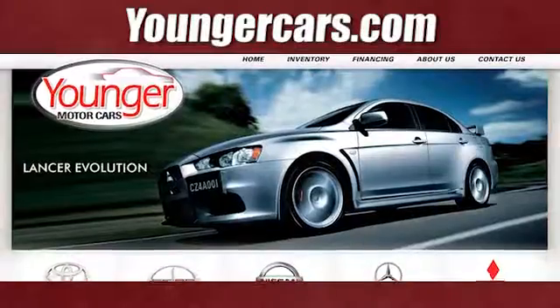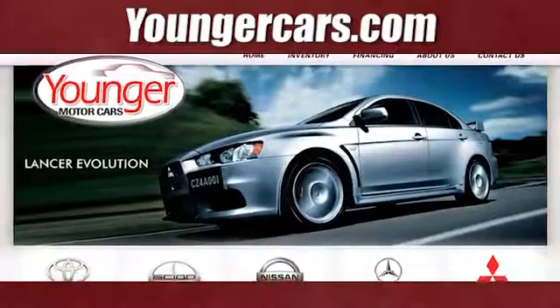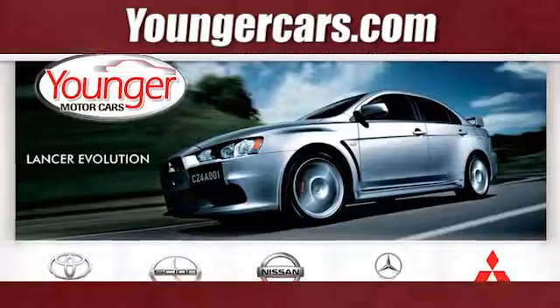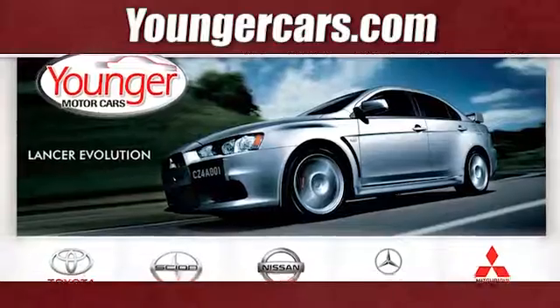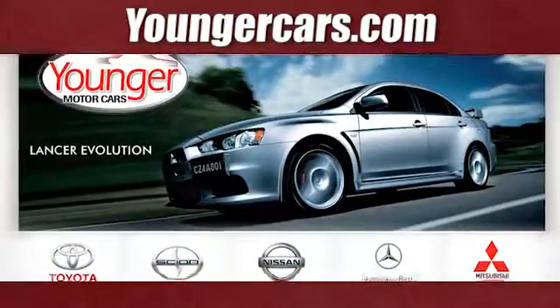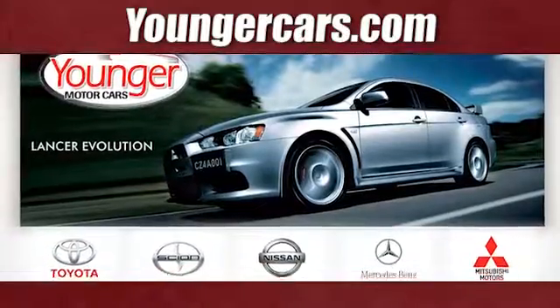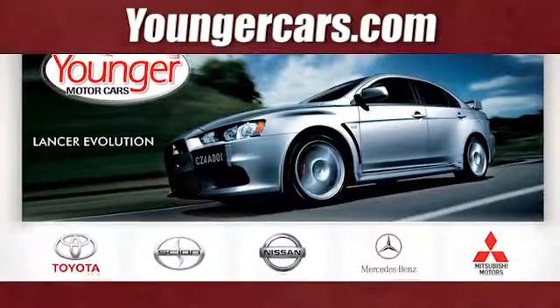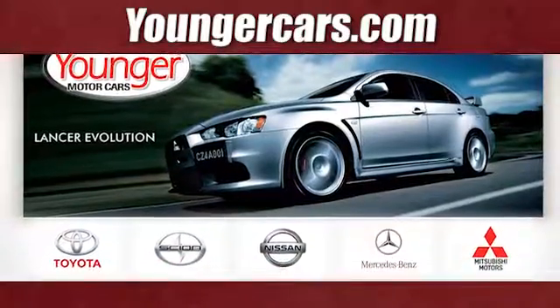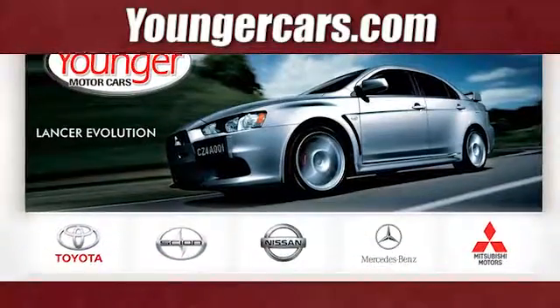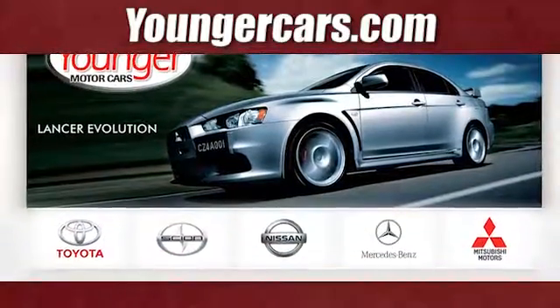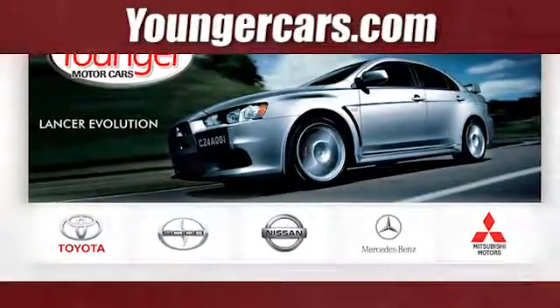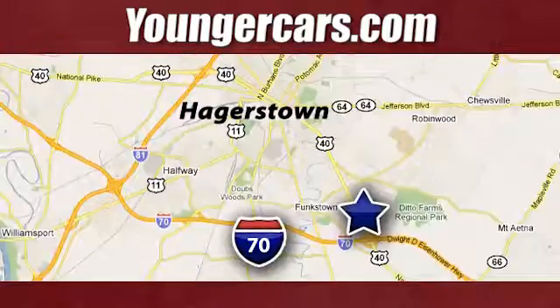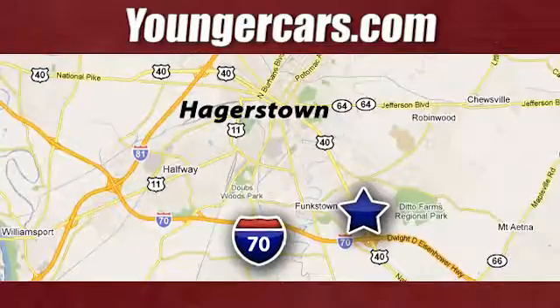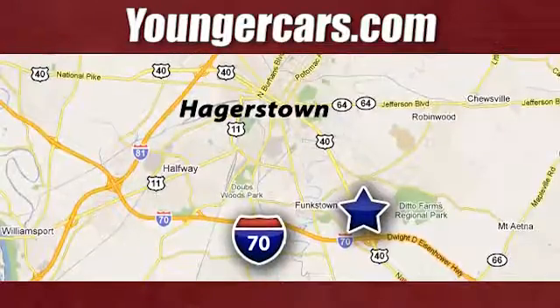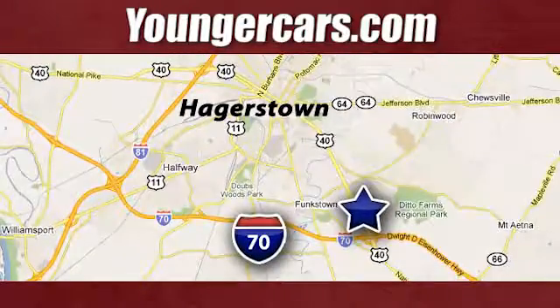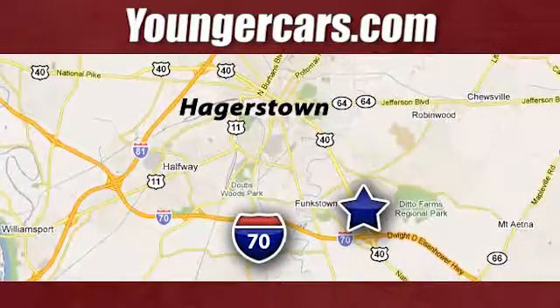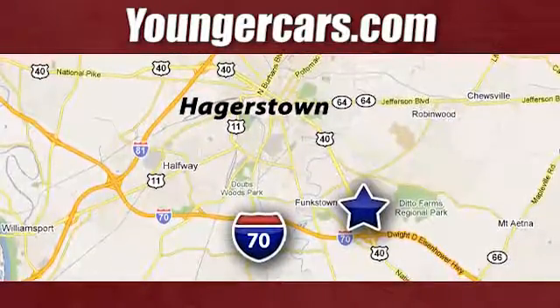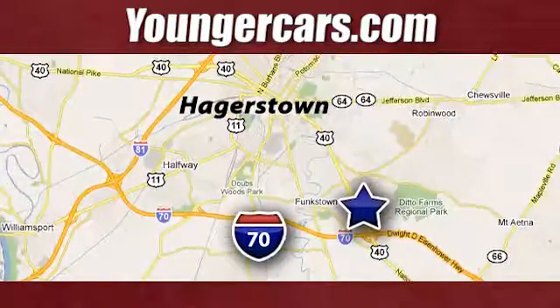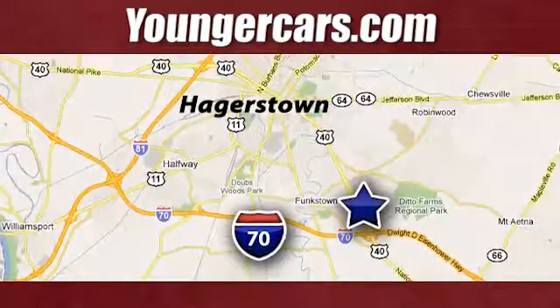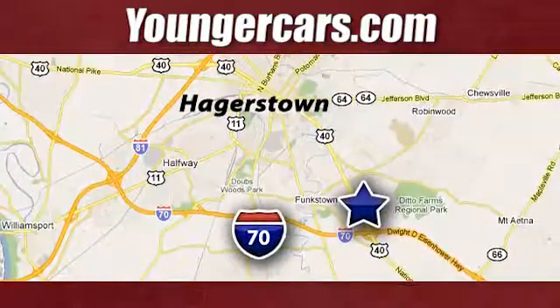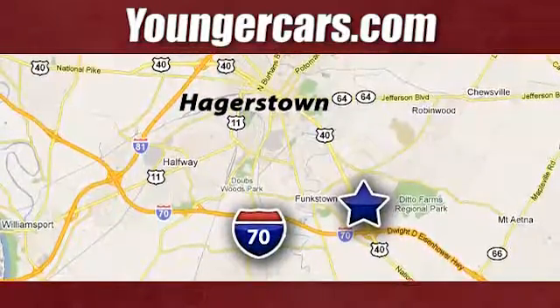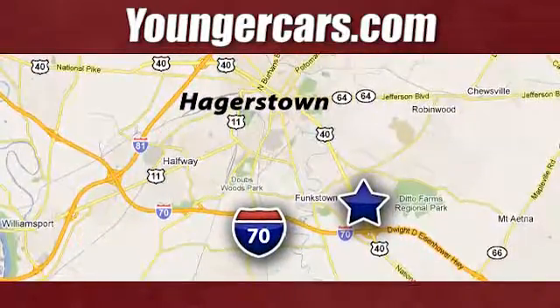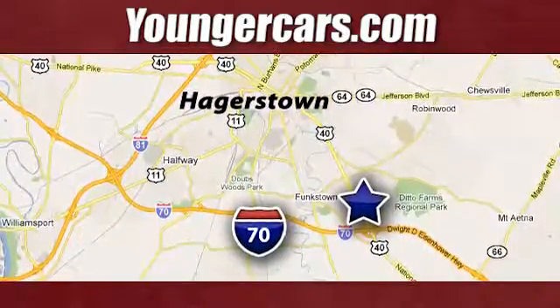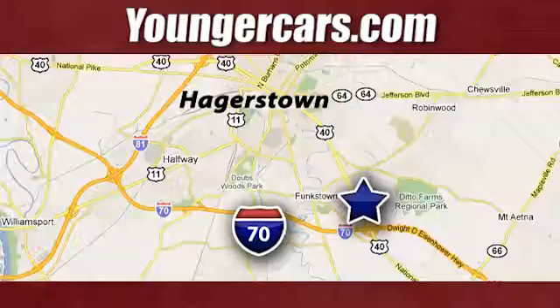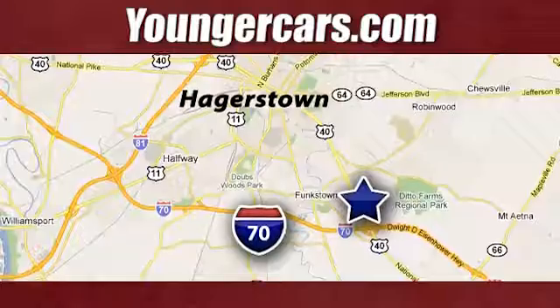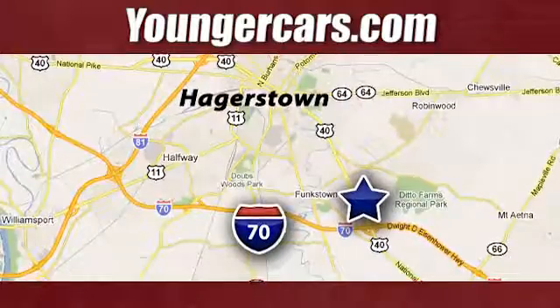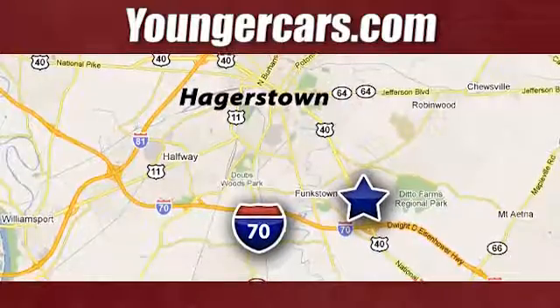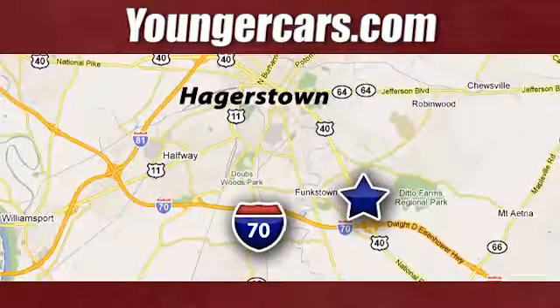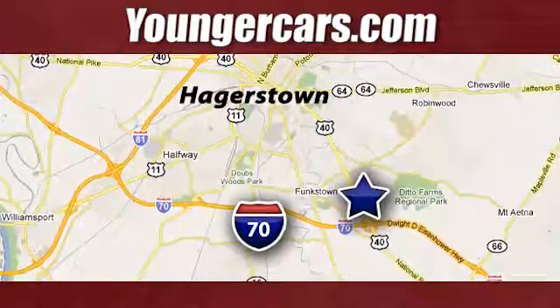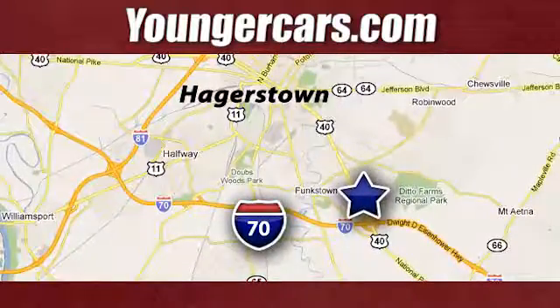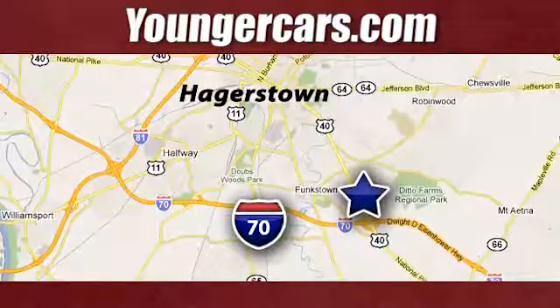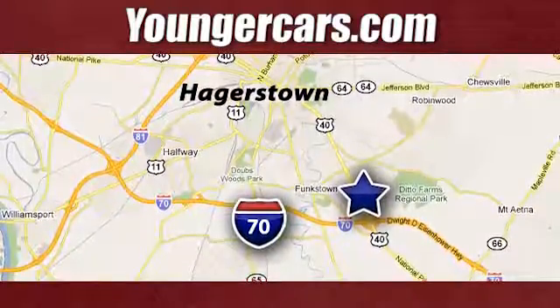Visit our website at YoungerCars.com. We're conveniently located at 1945 Dual Highway in Hagerstown, Maryland.